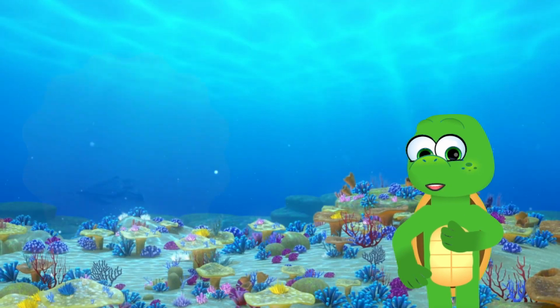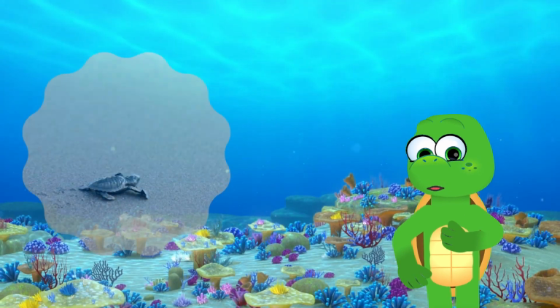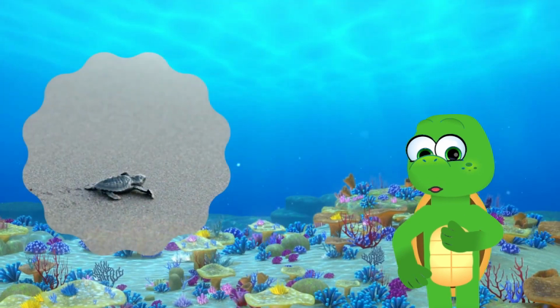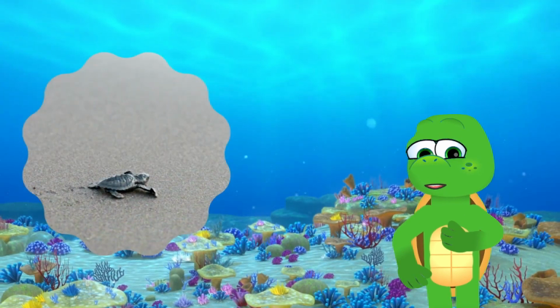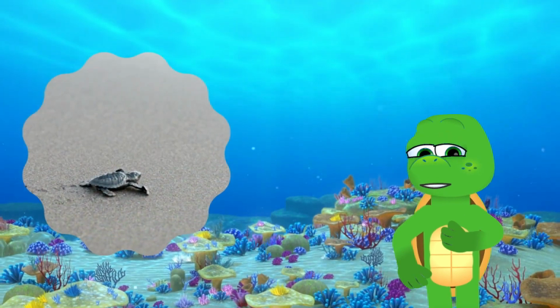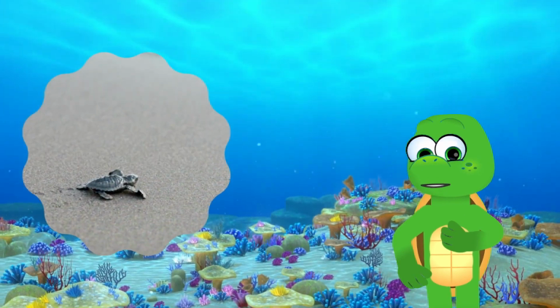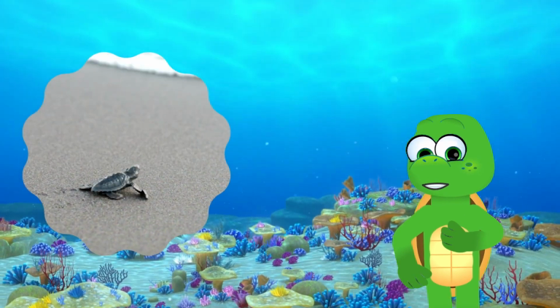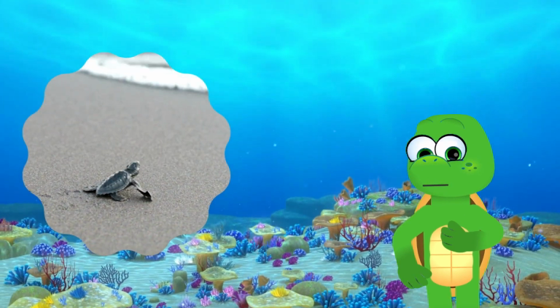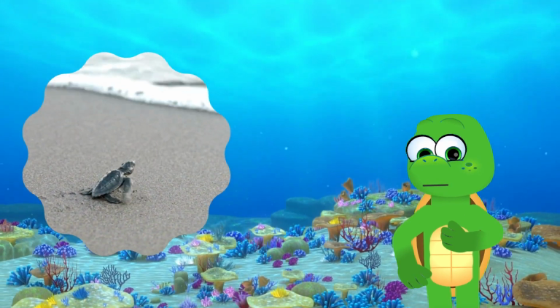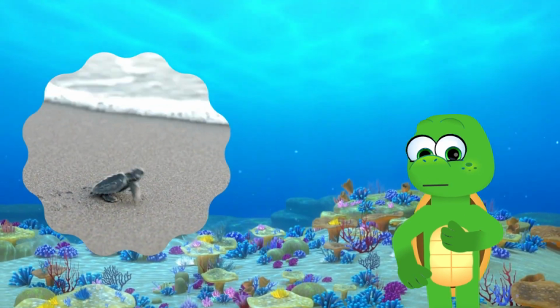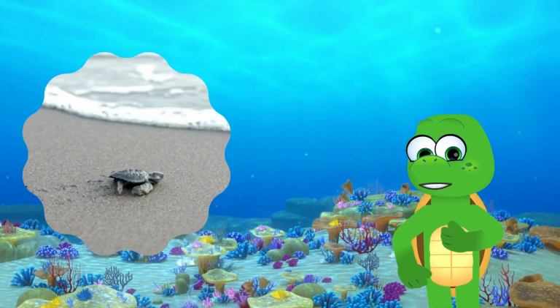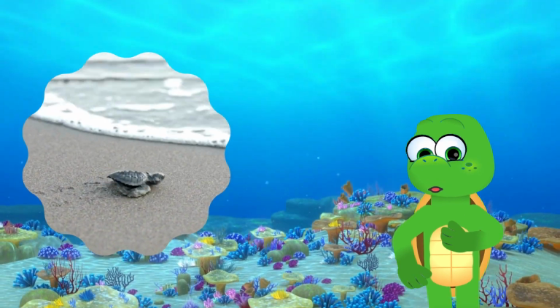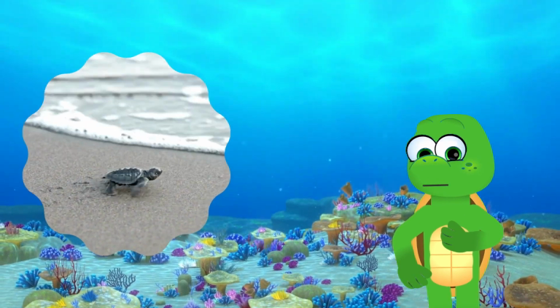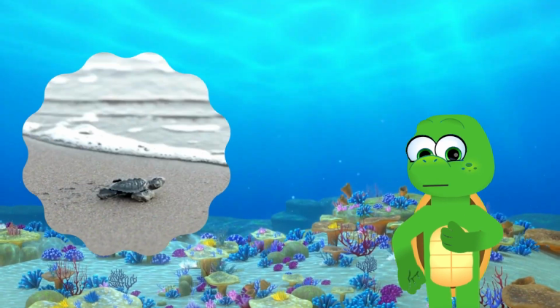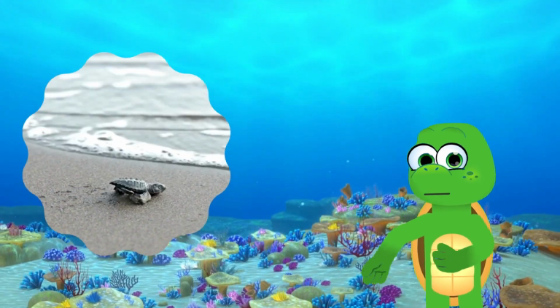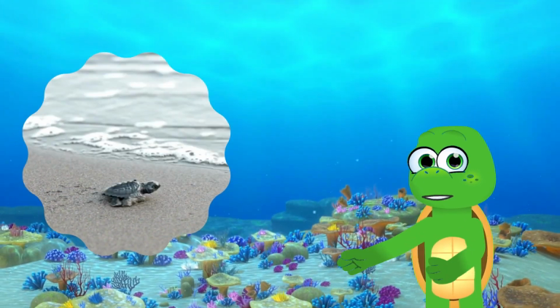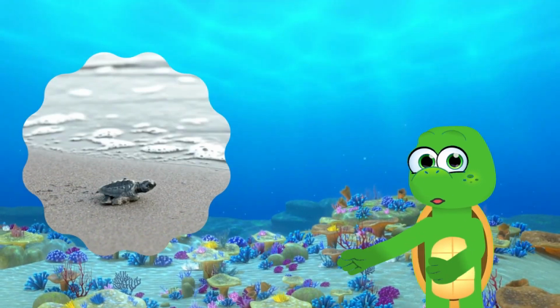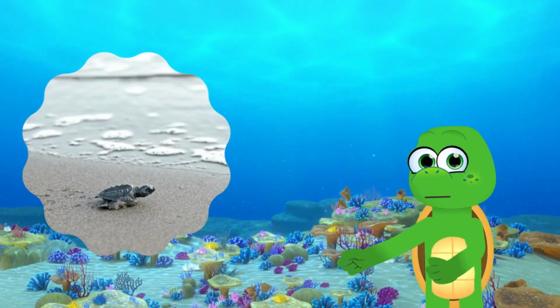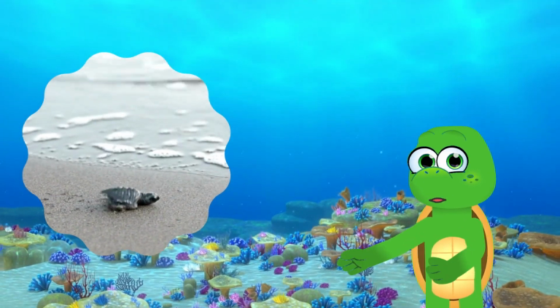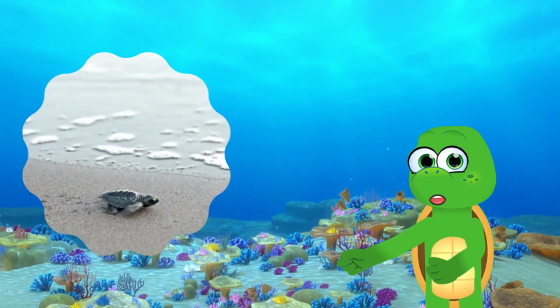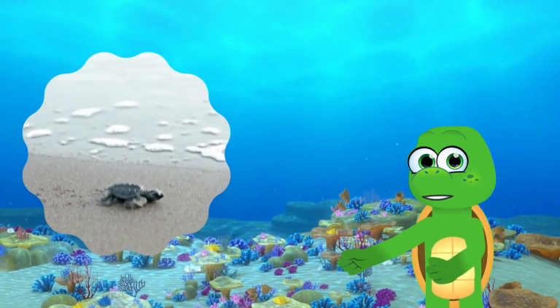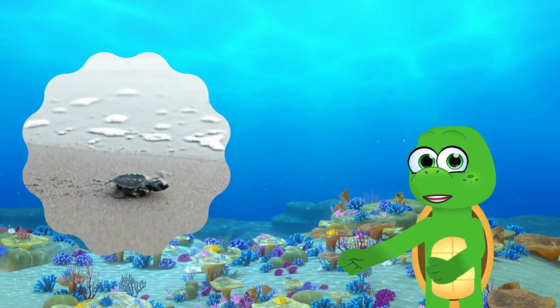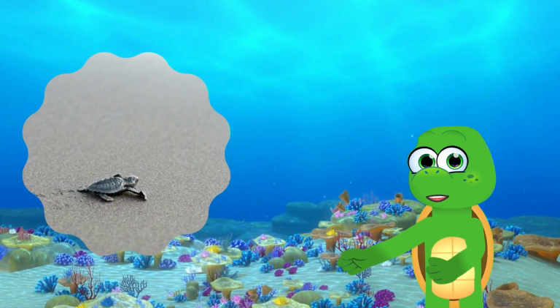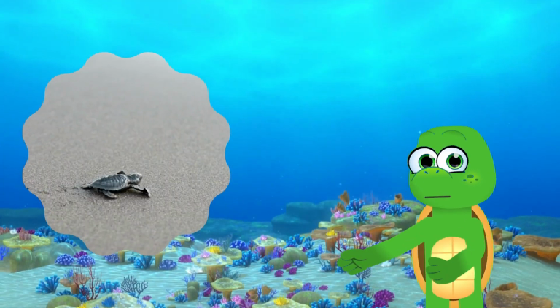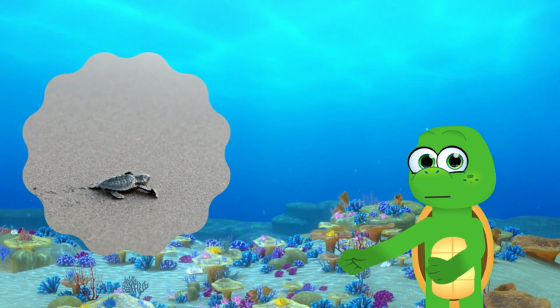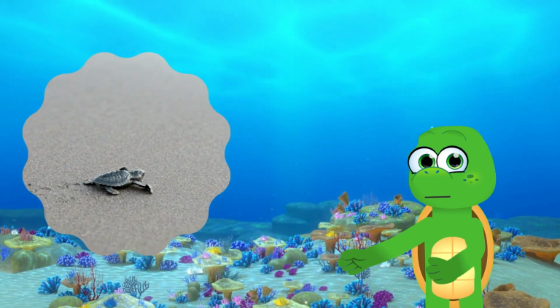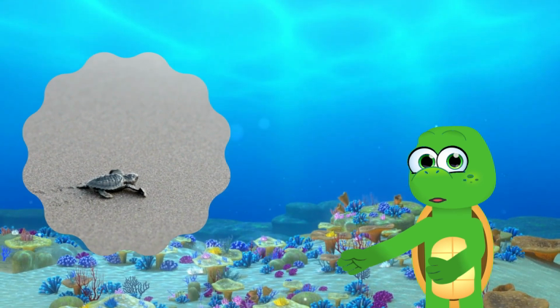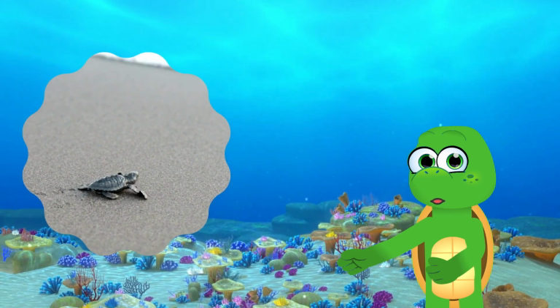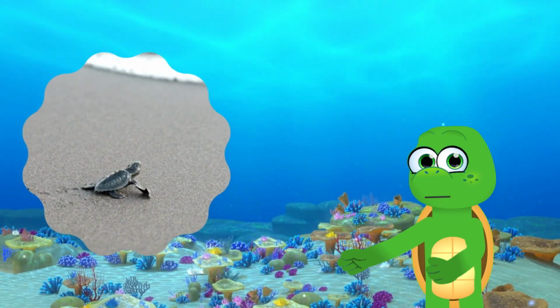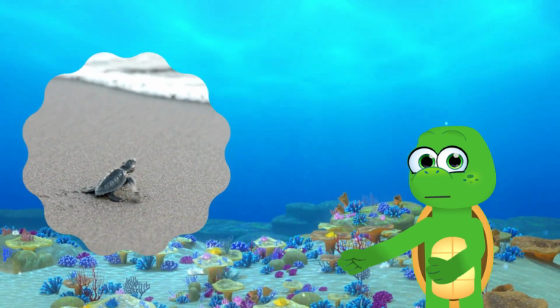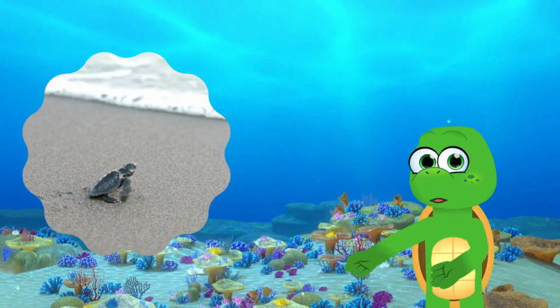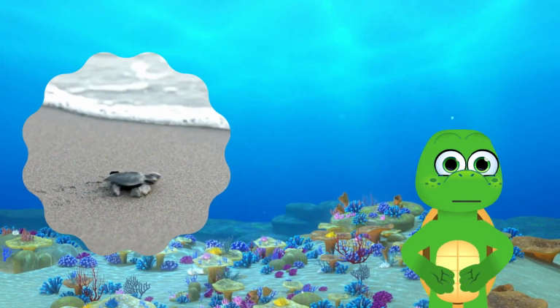Sea turtles return to the same beach where they were born to lay their eggs. Baby sea turtles, also known as hatchlings, are tiny and adorable as they make their way to the ocean!